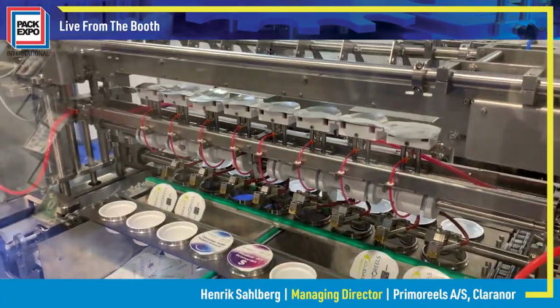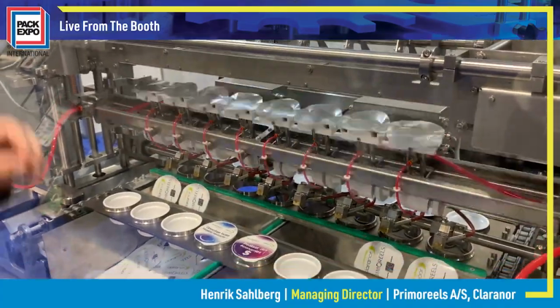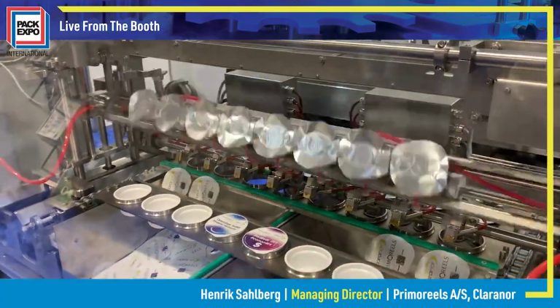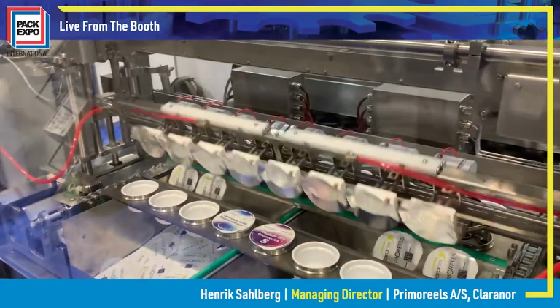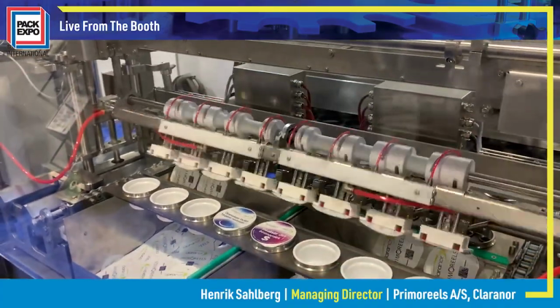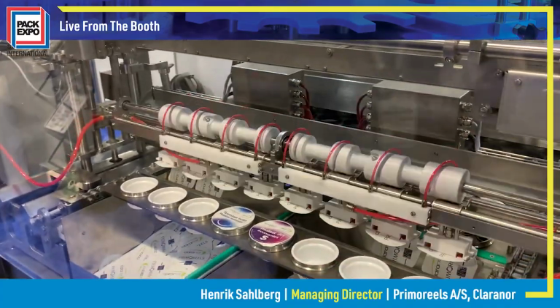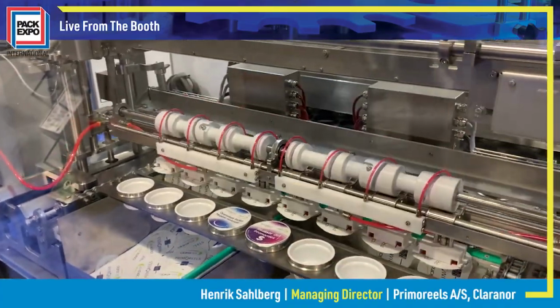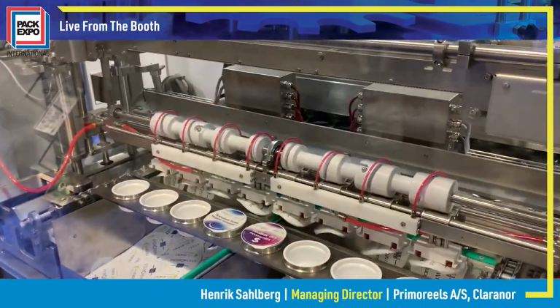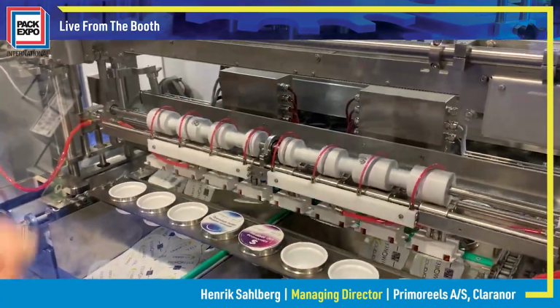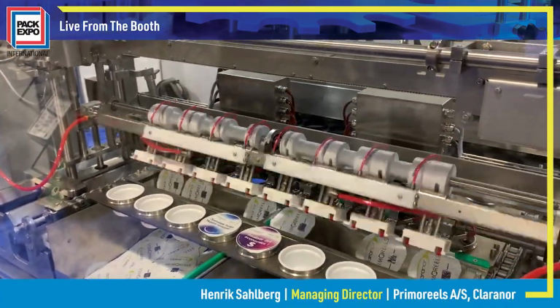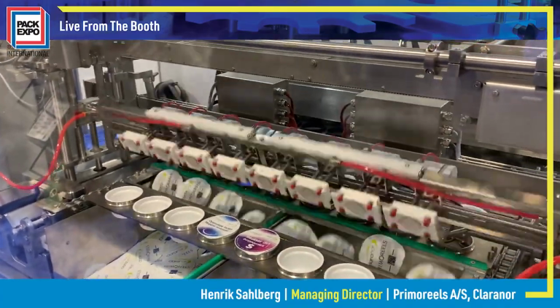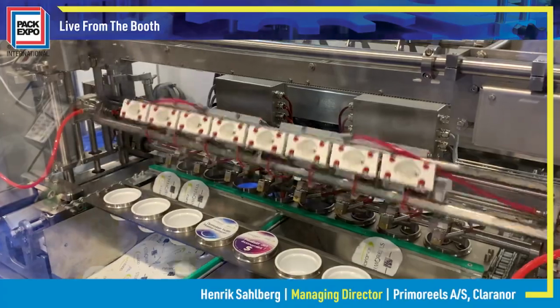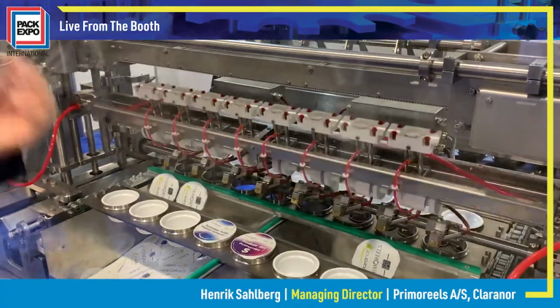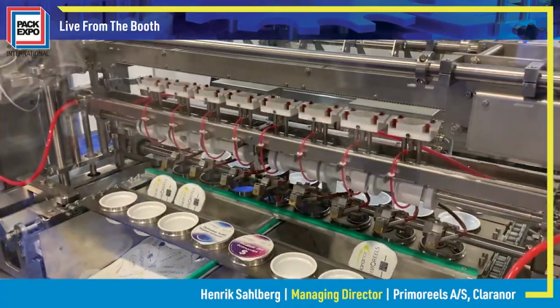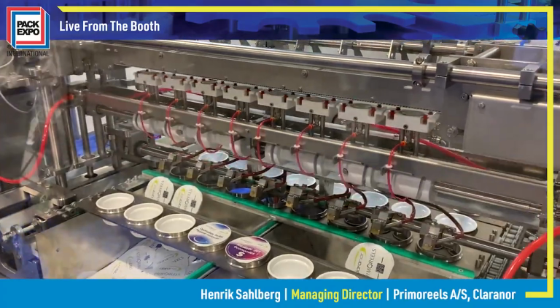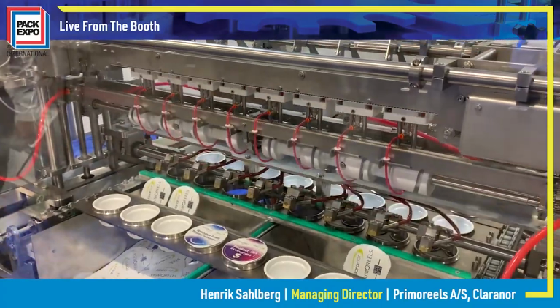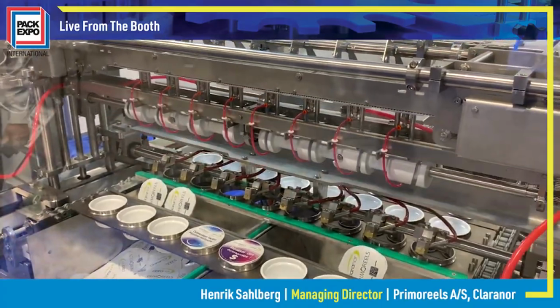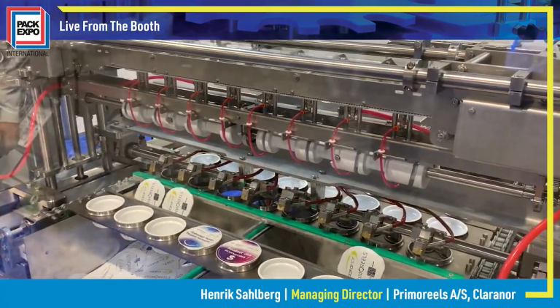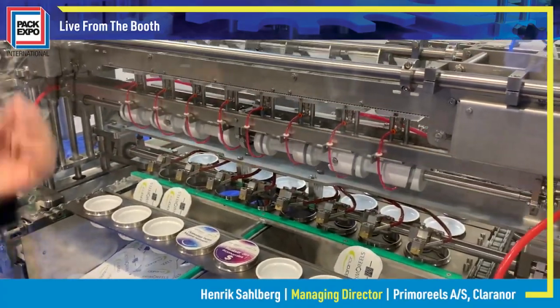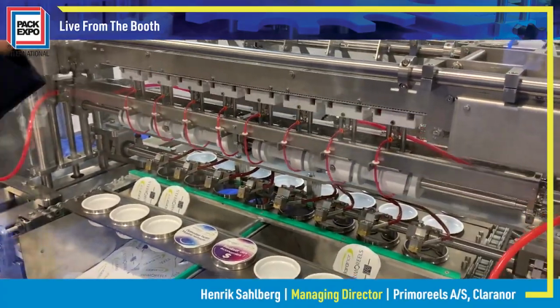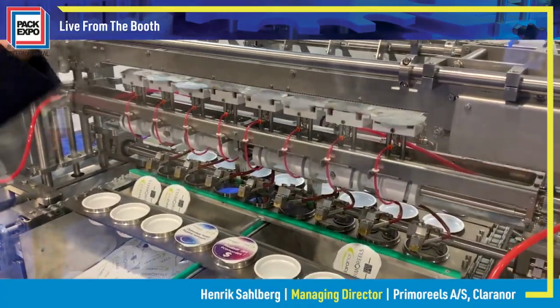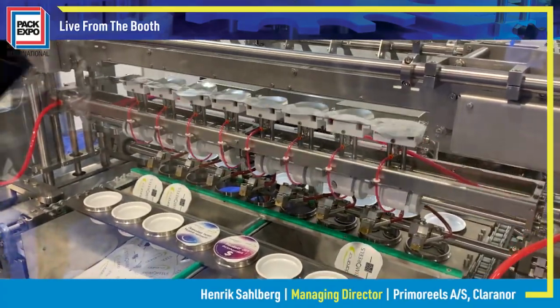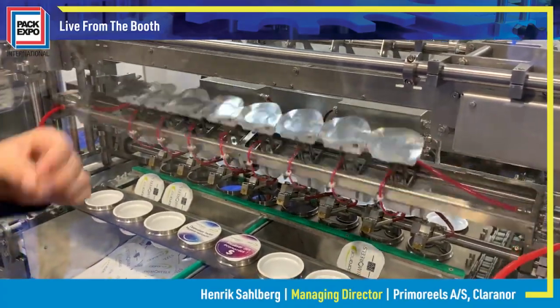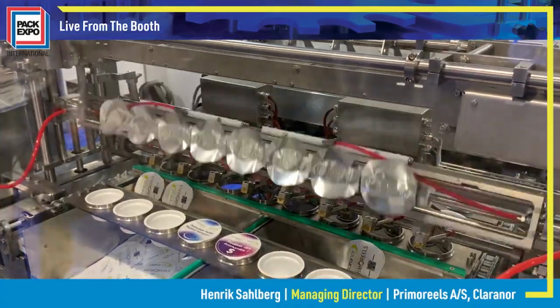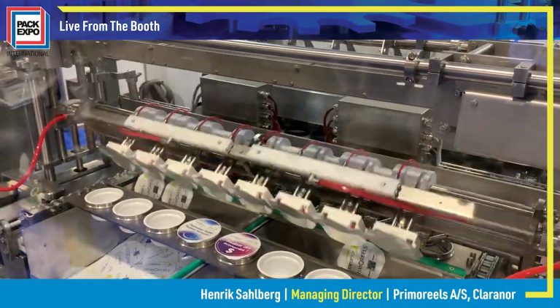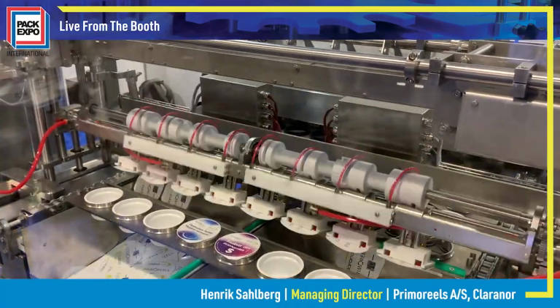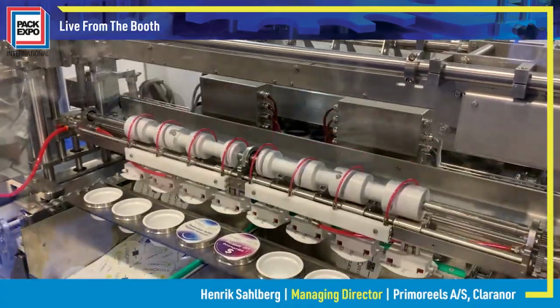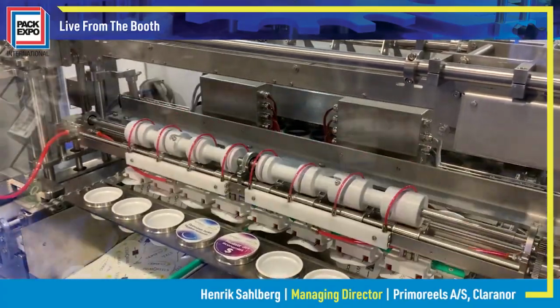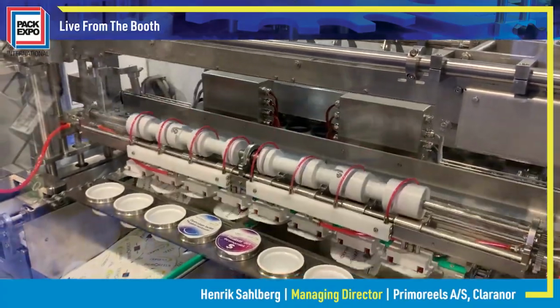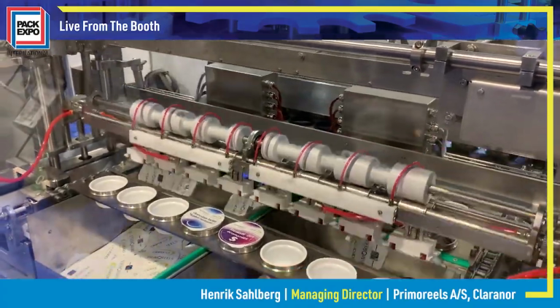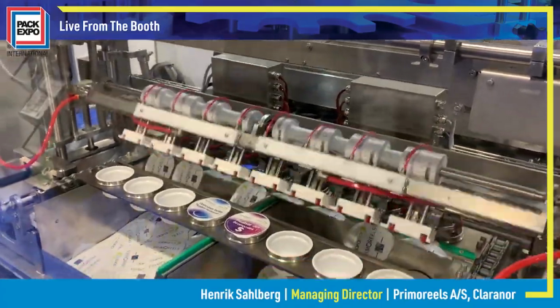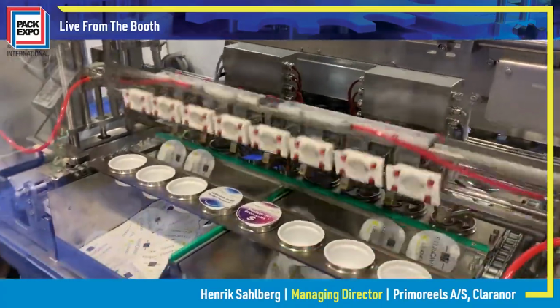We don't have a stack of lids, and therefore we are able to take each lid separately without any issues.